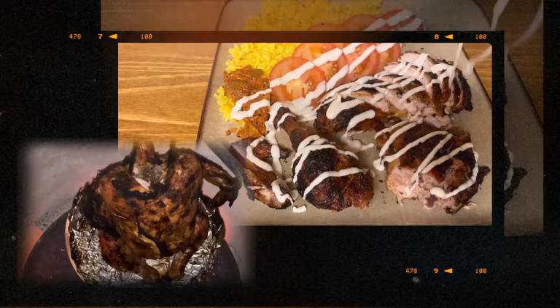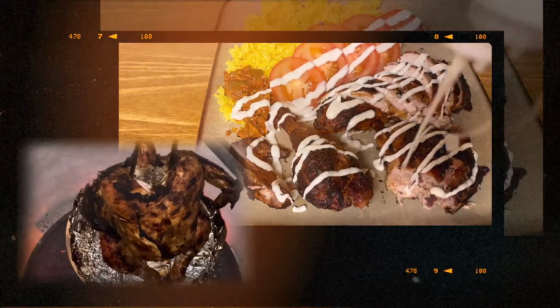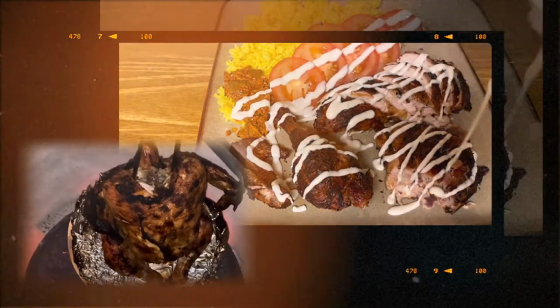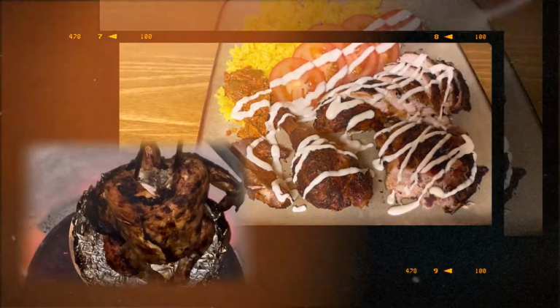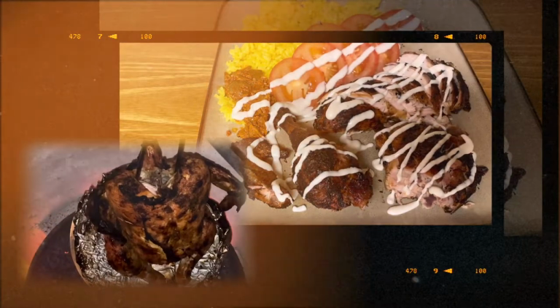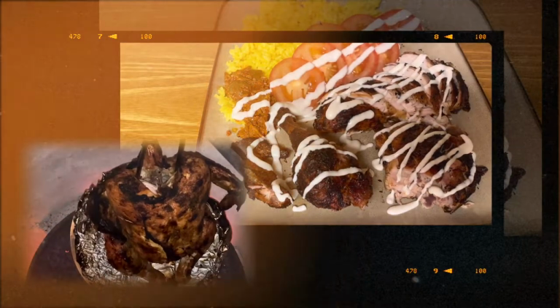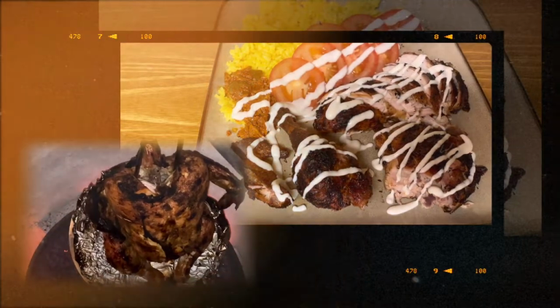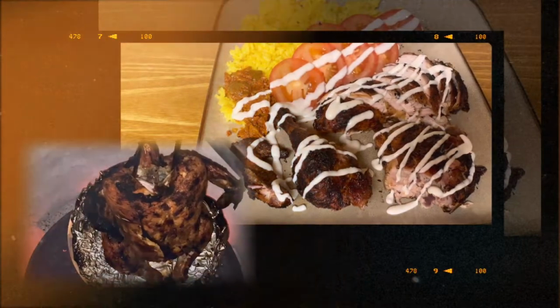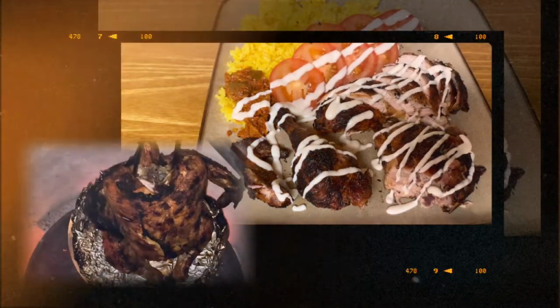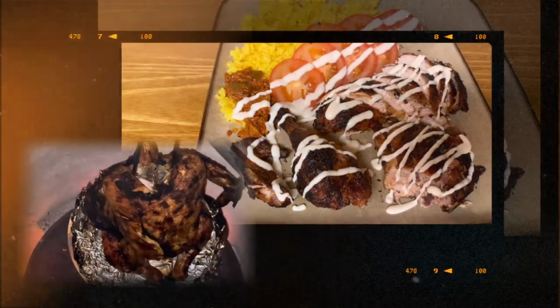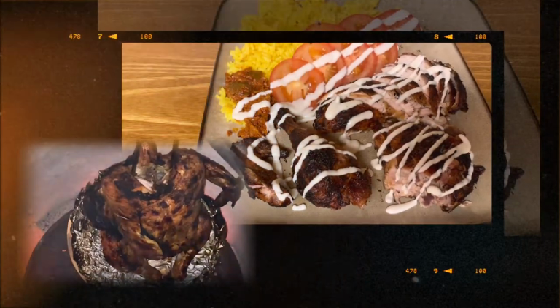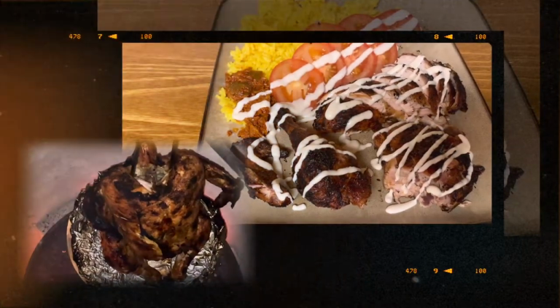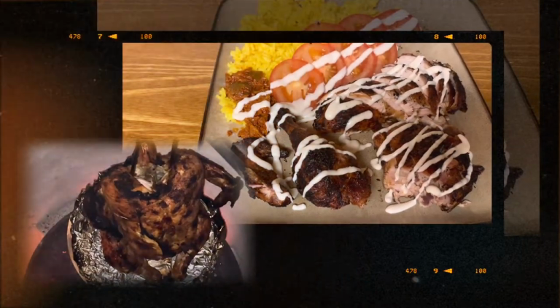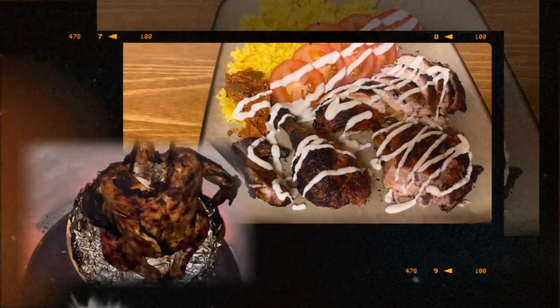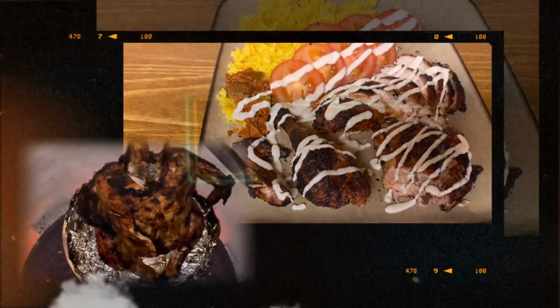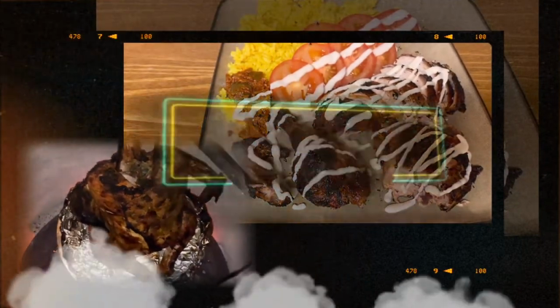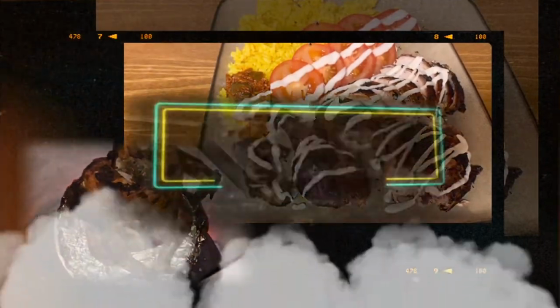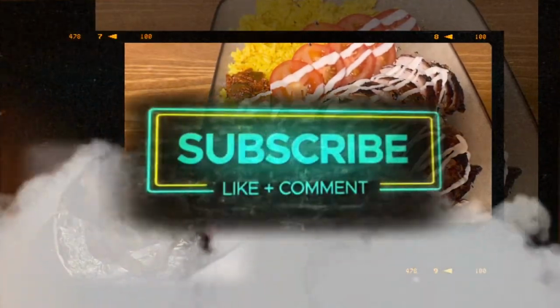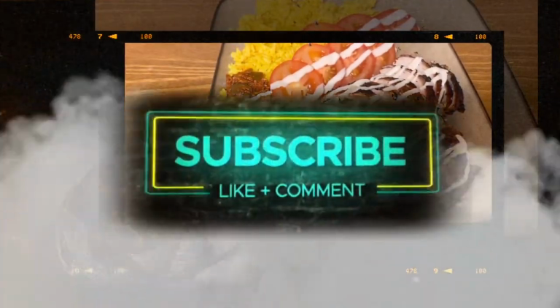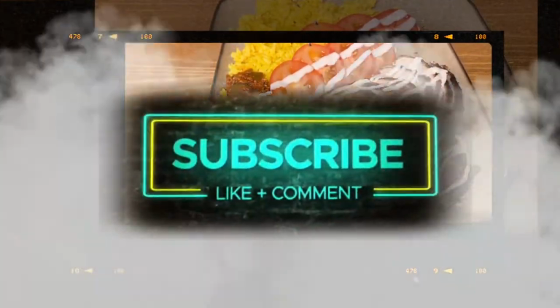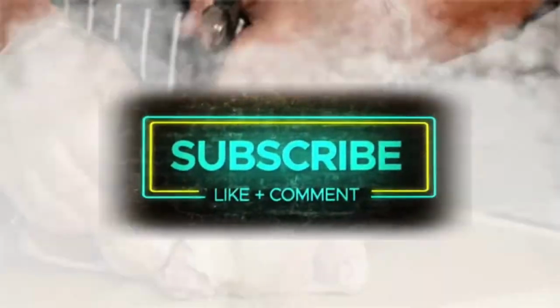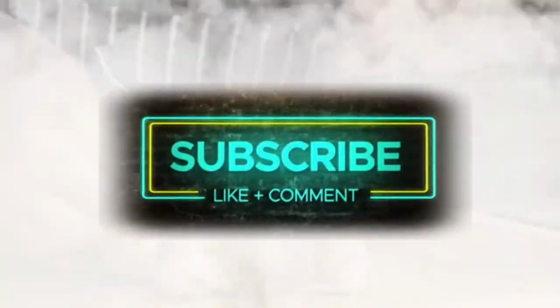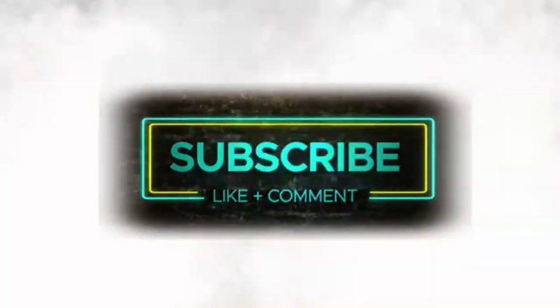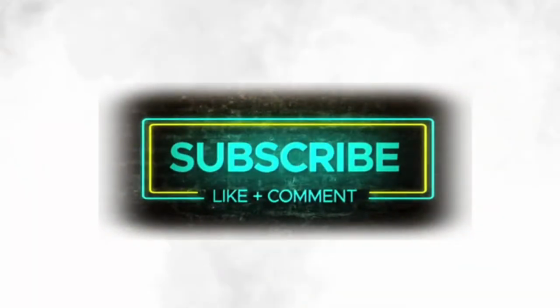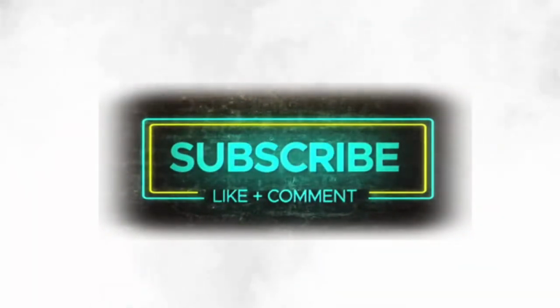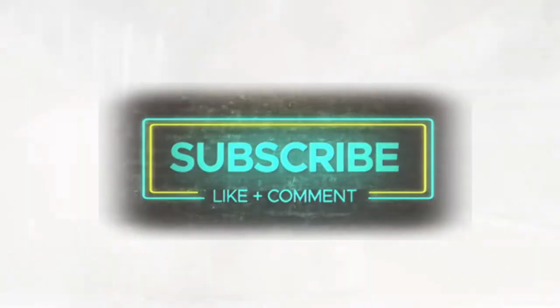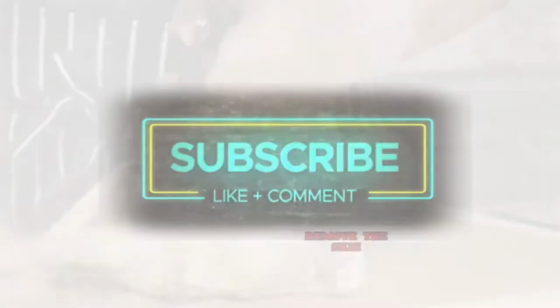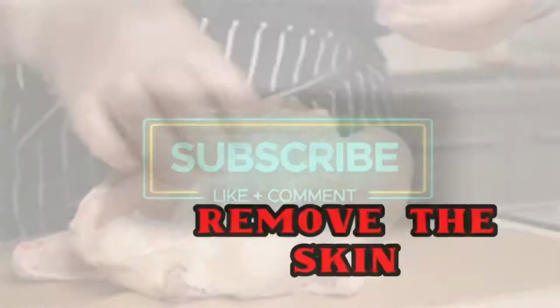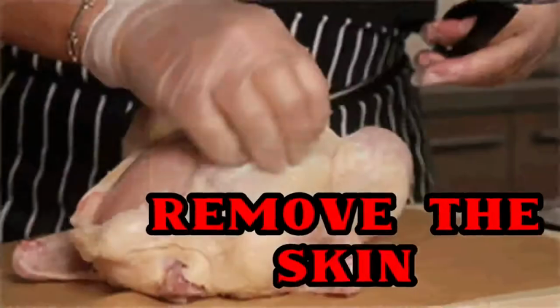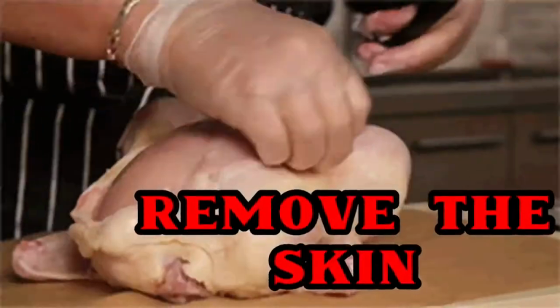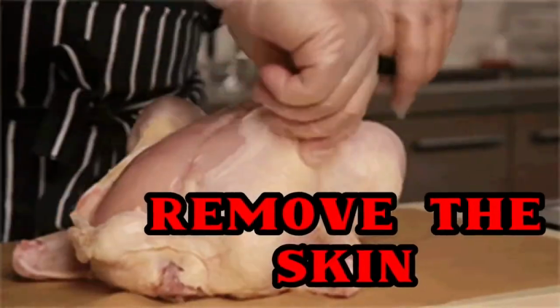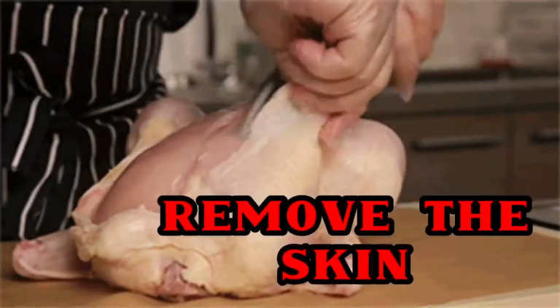Guys, don't forget to give us a like, leave a comment, and definitely don't forget to subscribe.